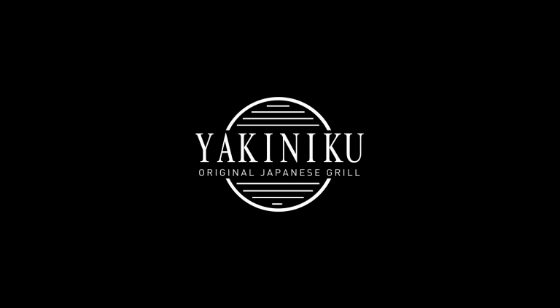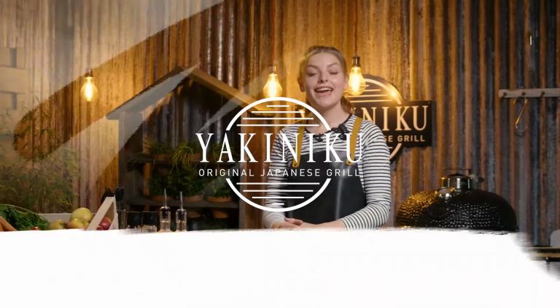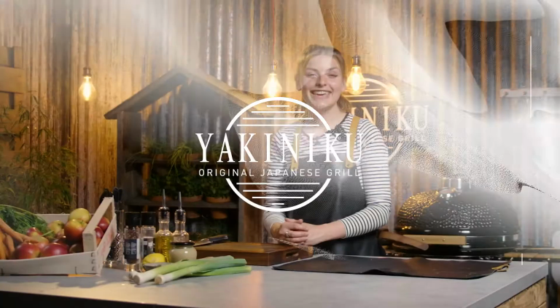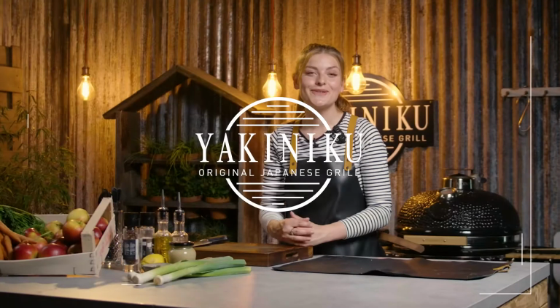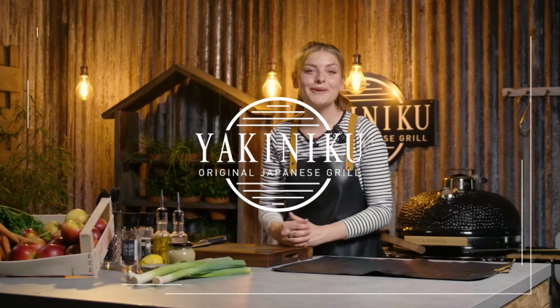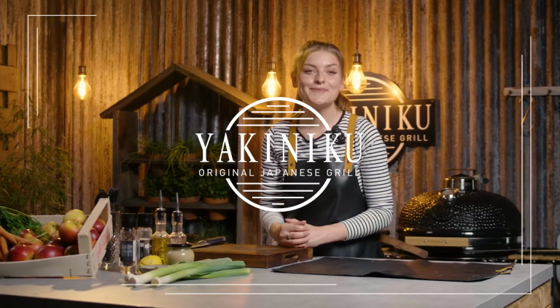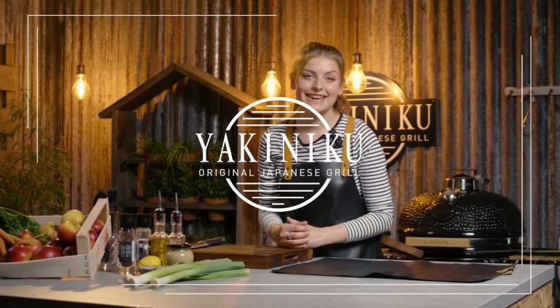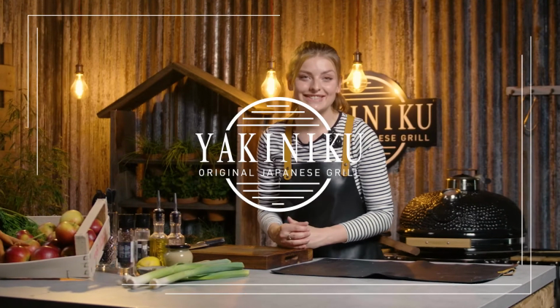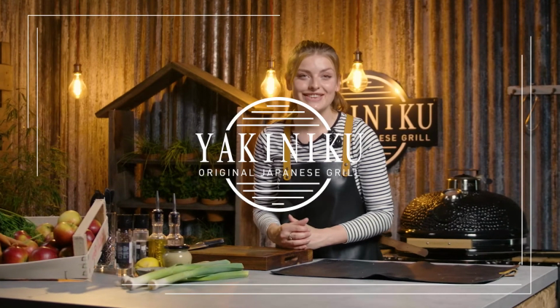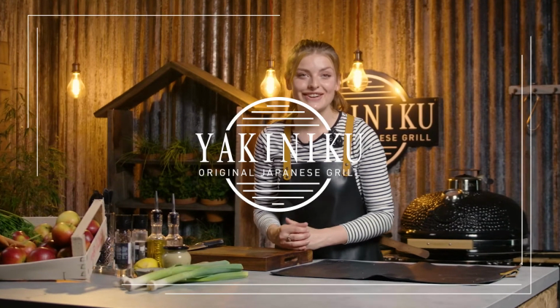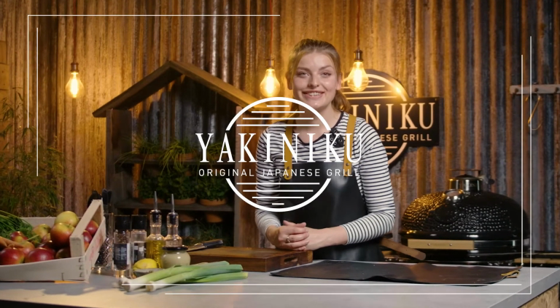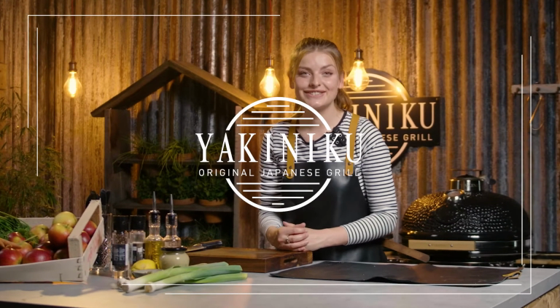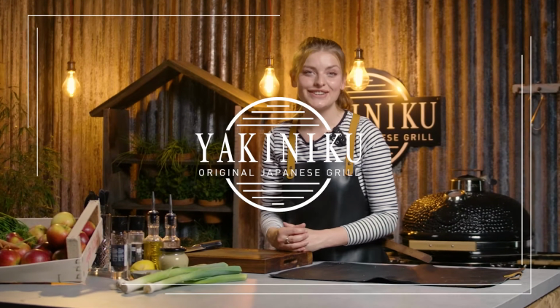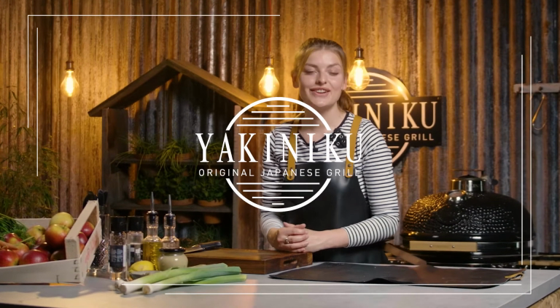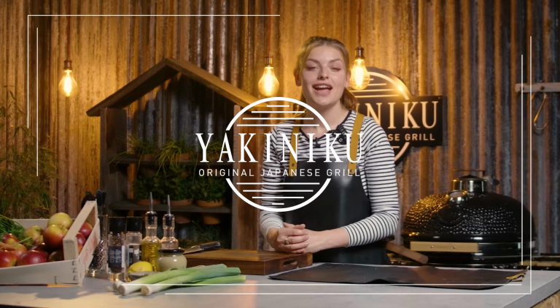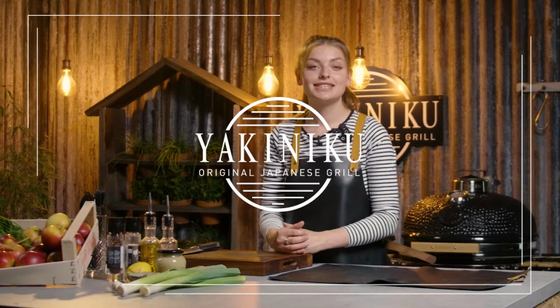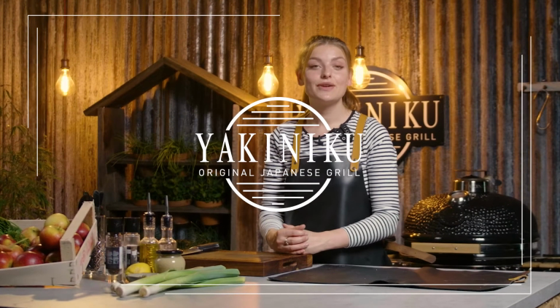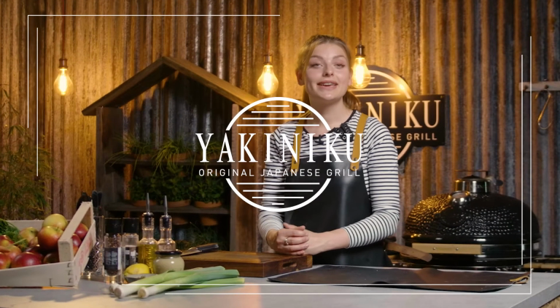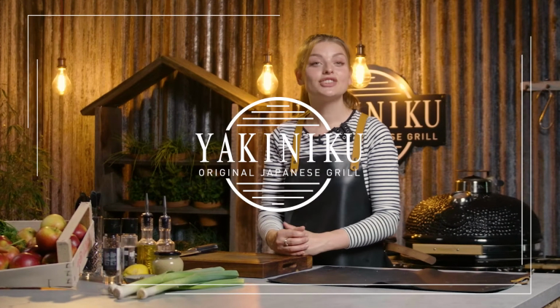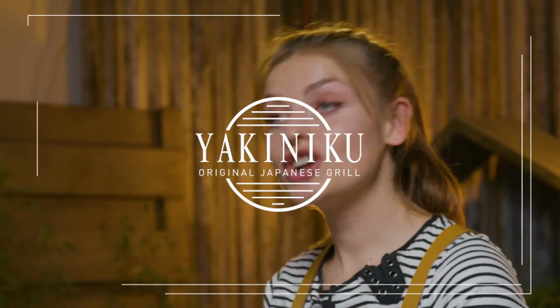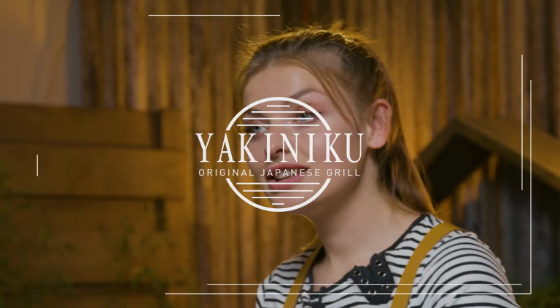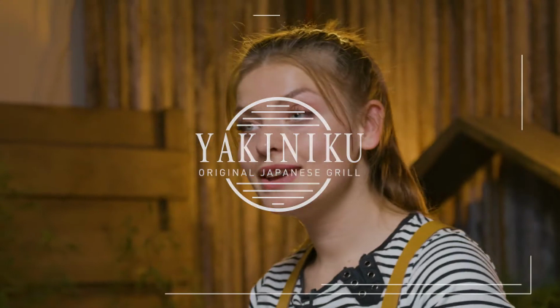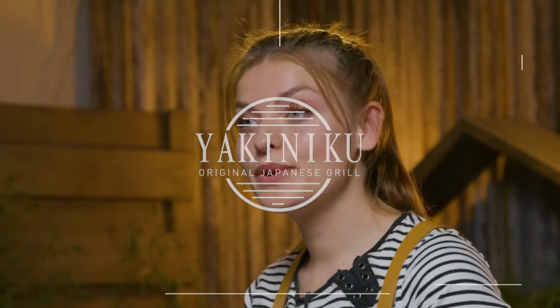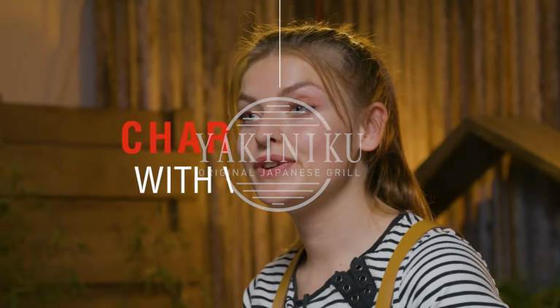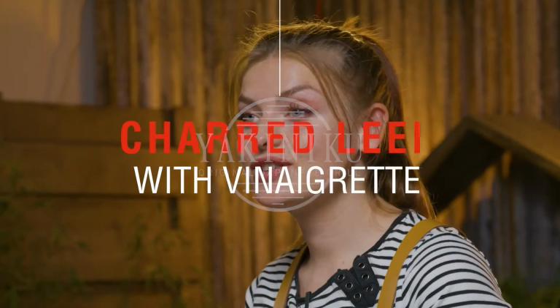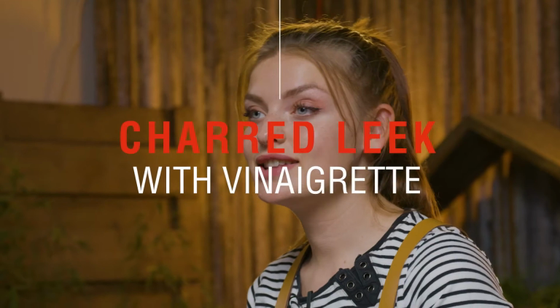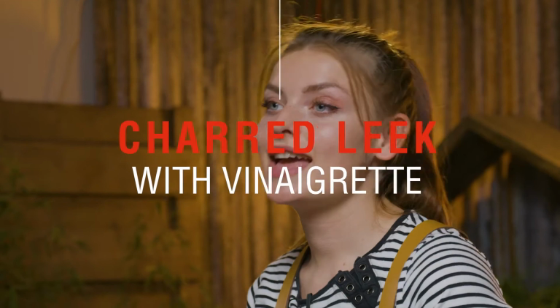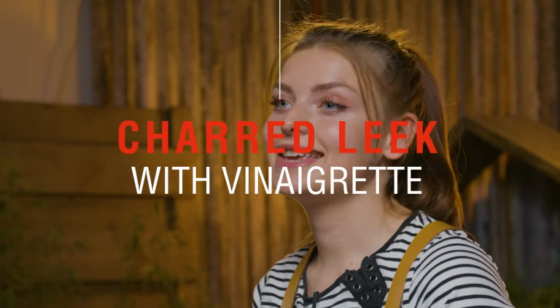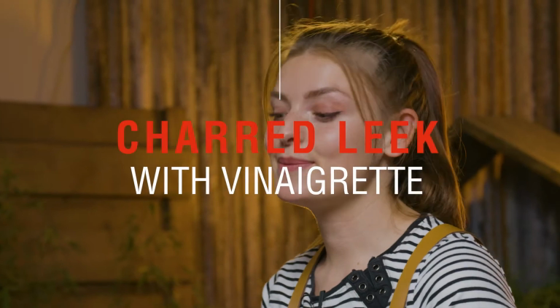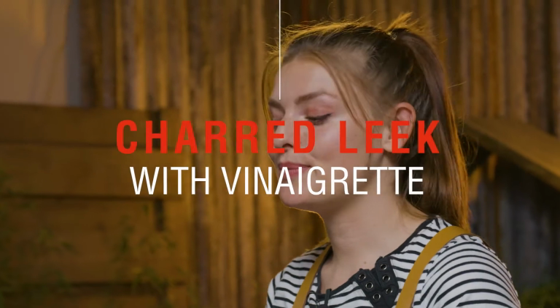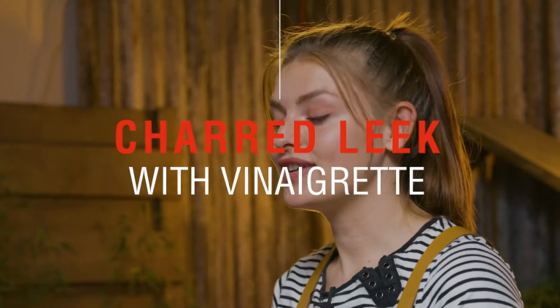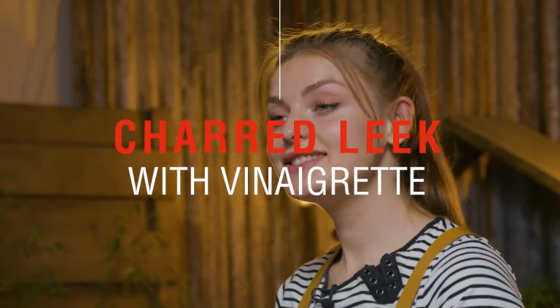Hey and welcome back to the Jakunike studio. Today we're making charred leek with a vinaigrette and caper berries.